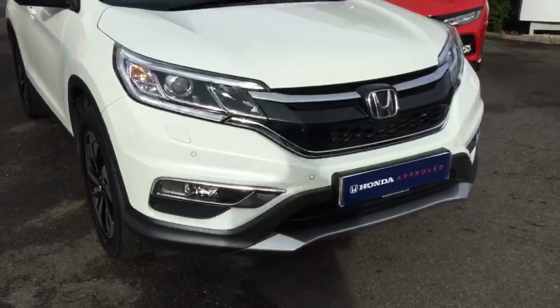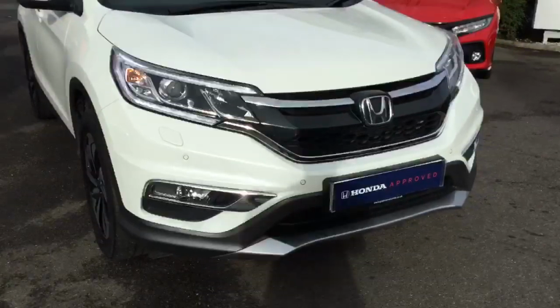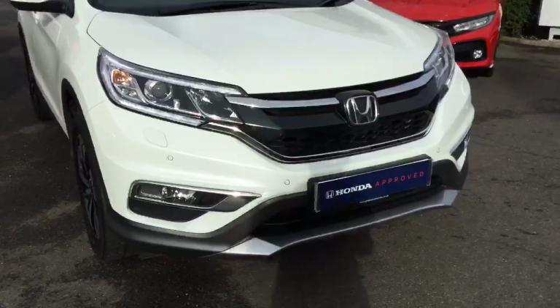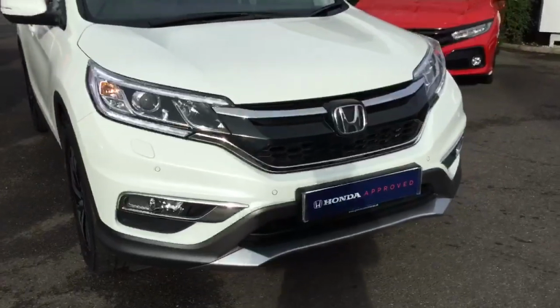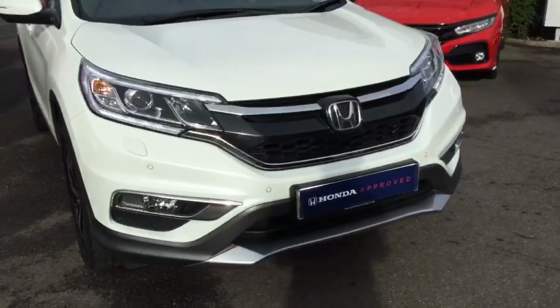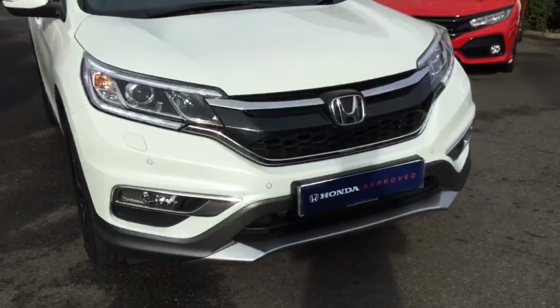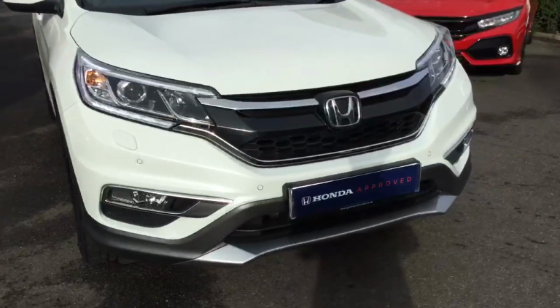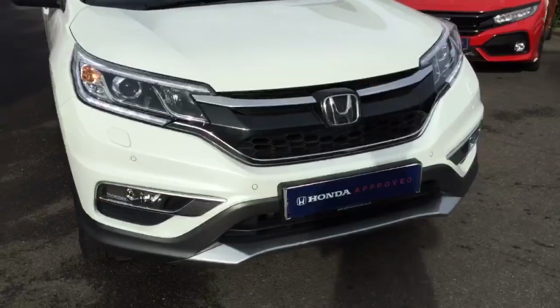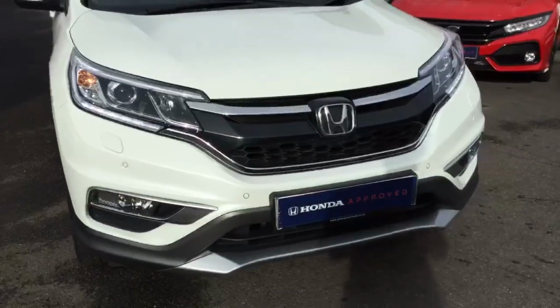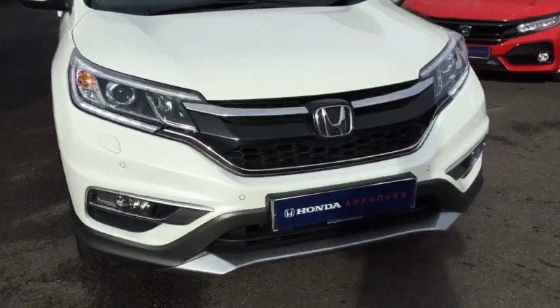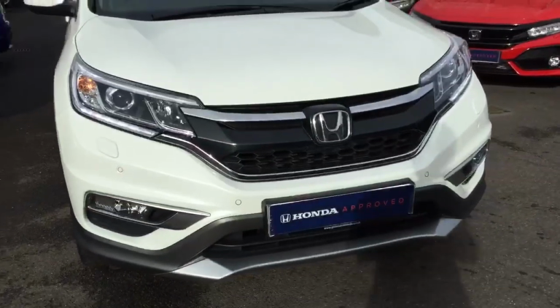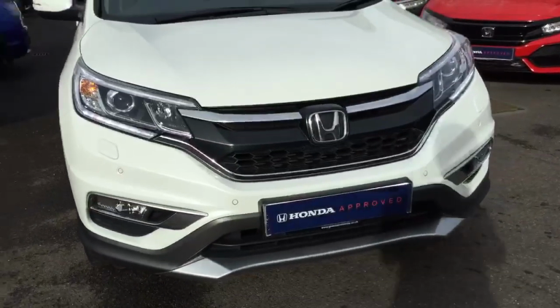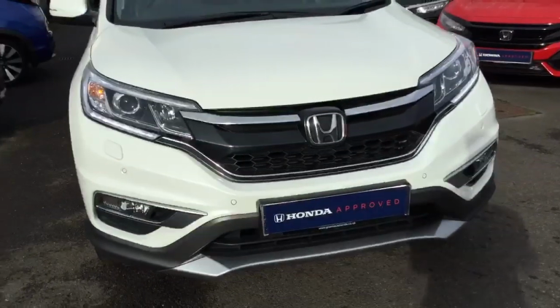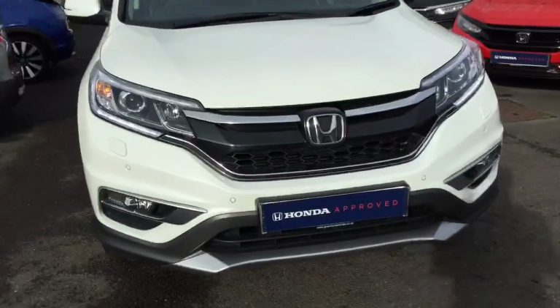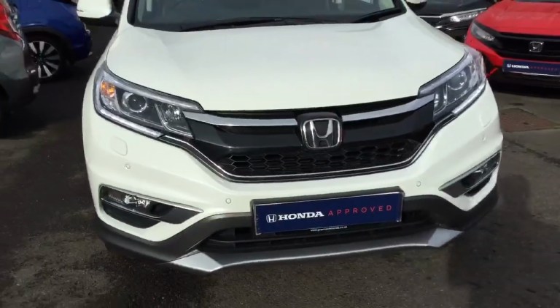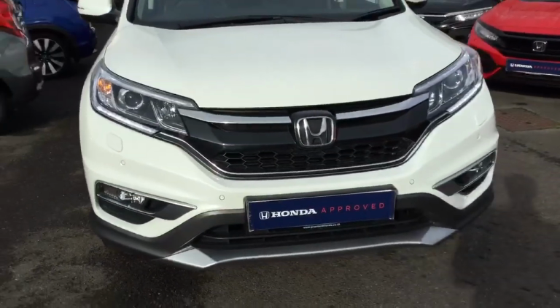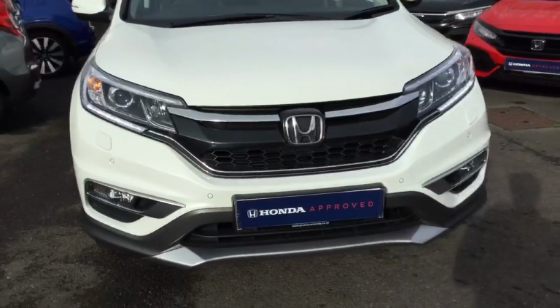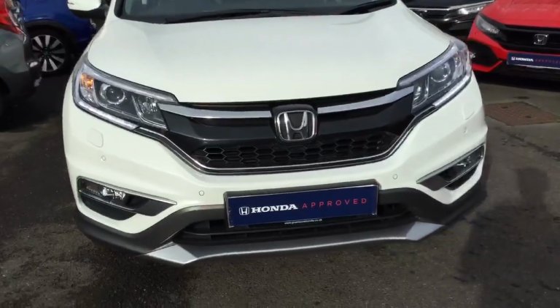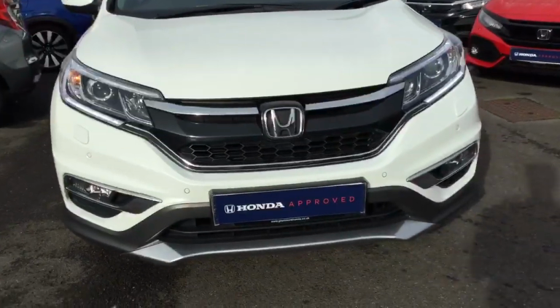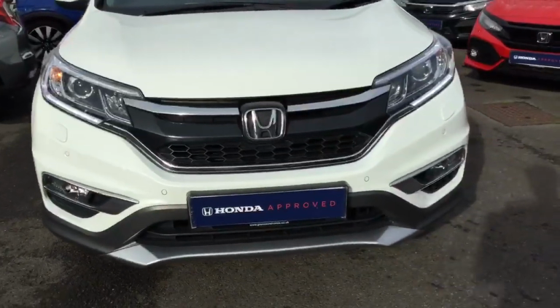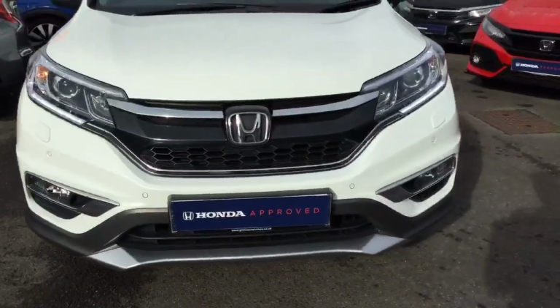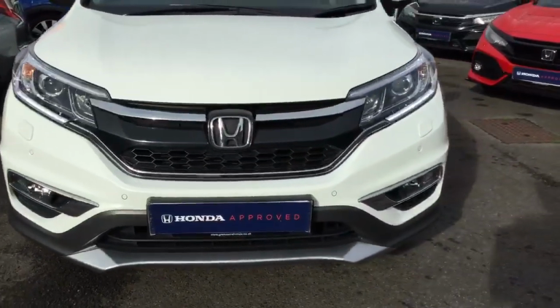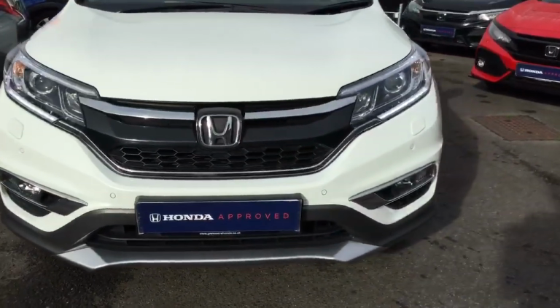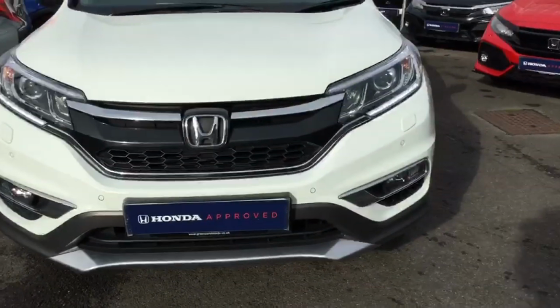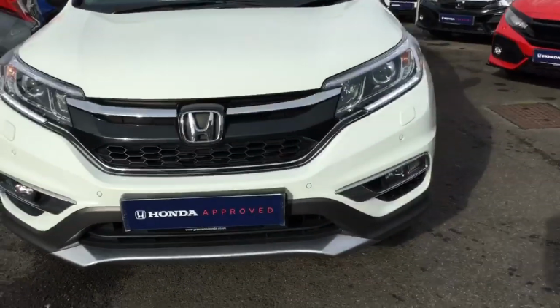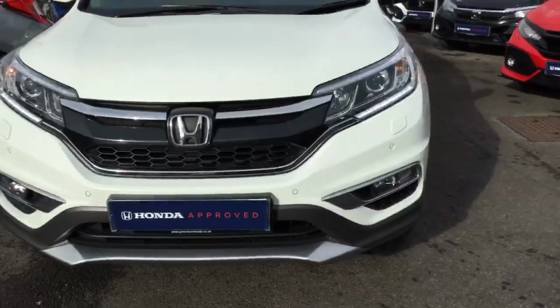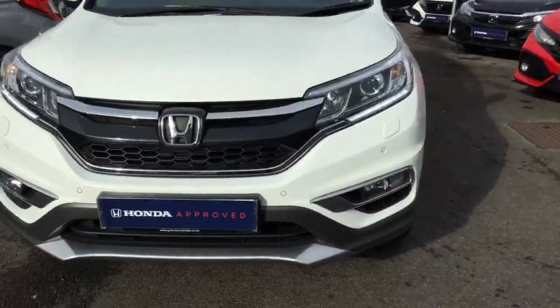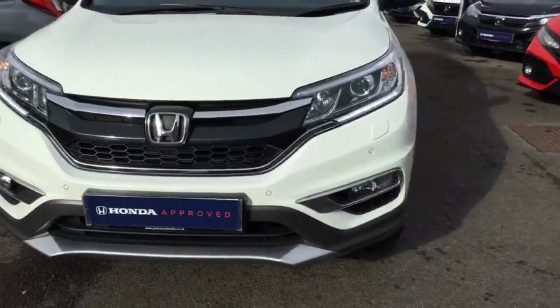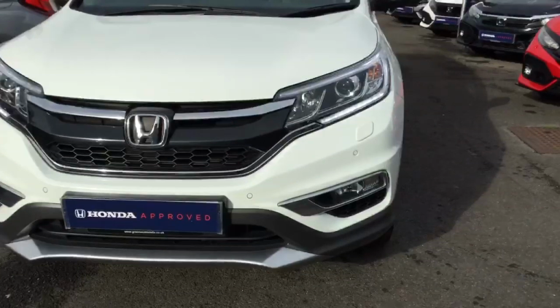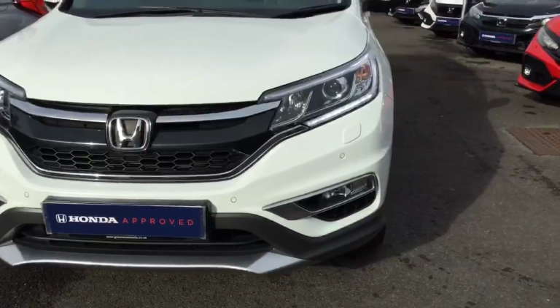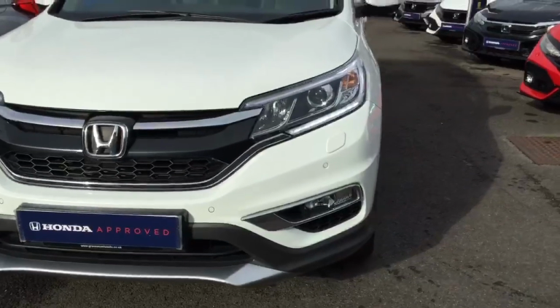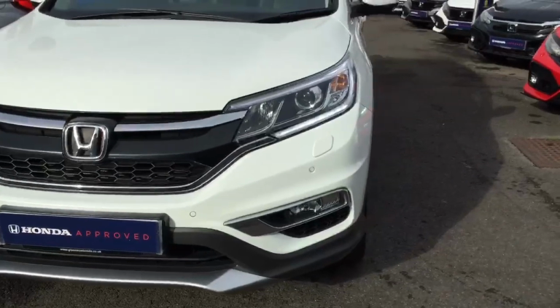We have automatic lights with high beam assist, daytime running lights, front fog lights and front parking sensors.